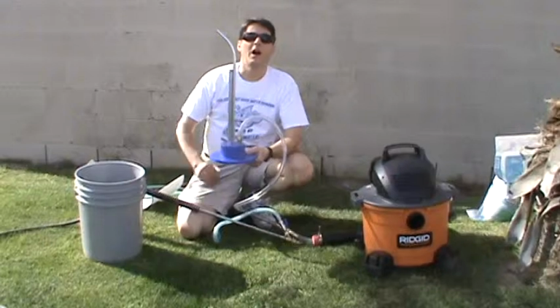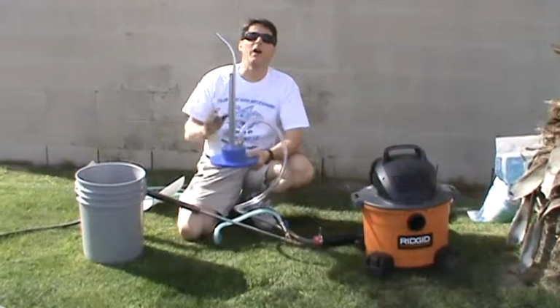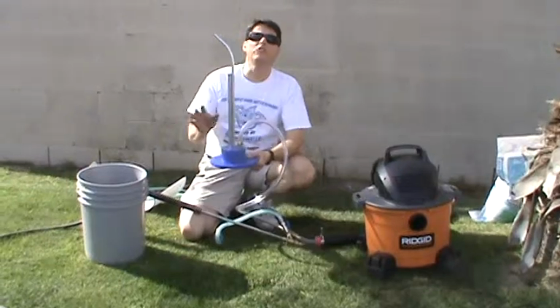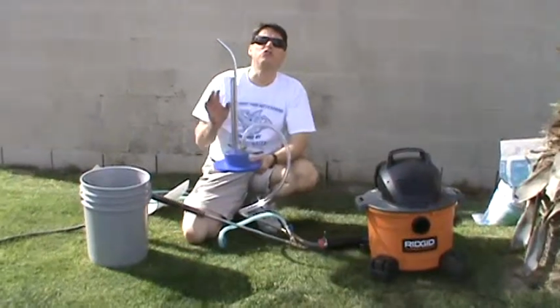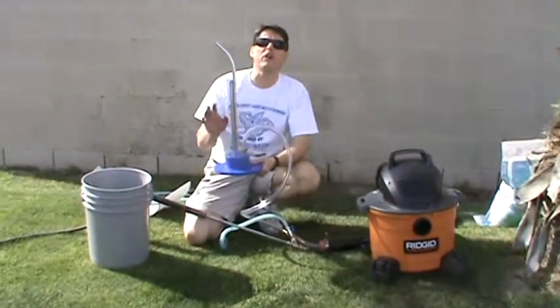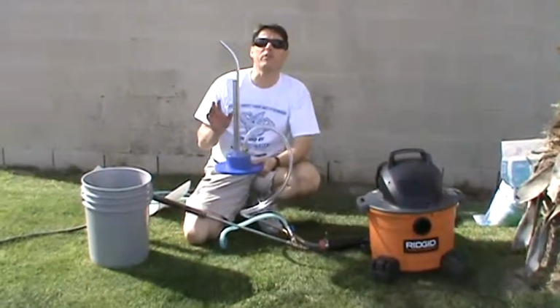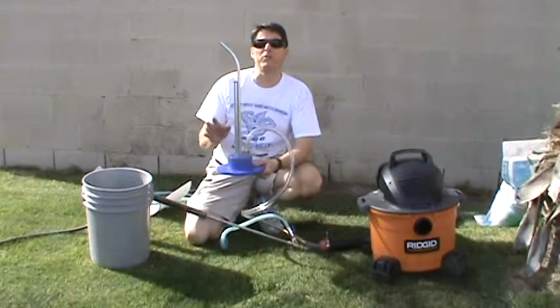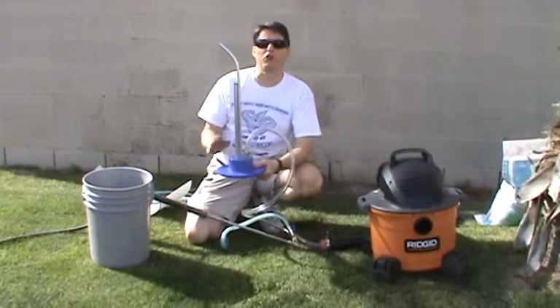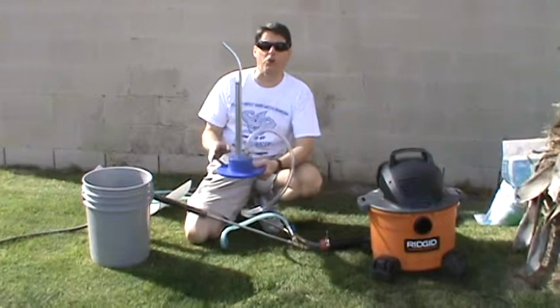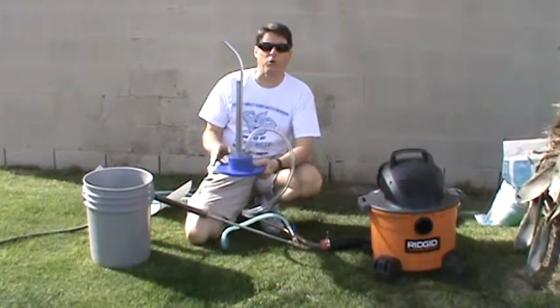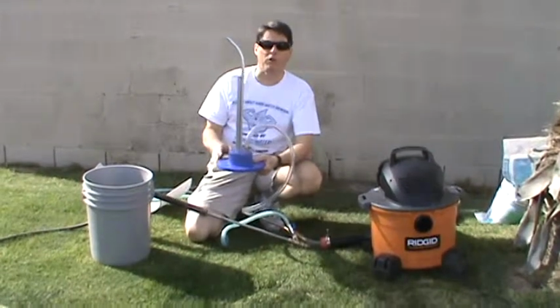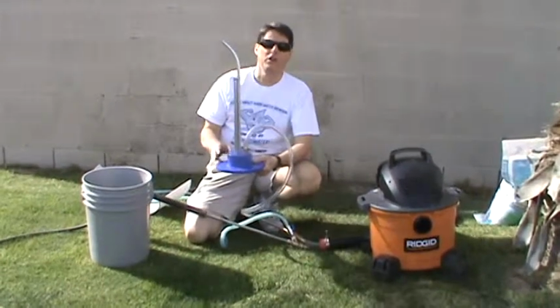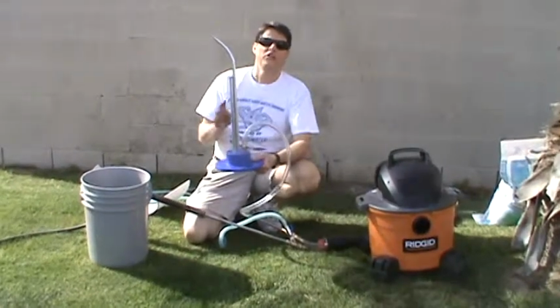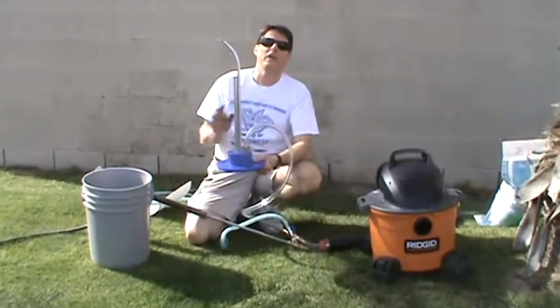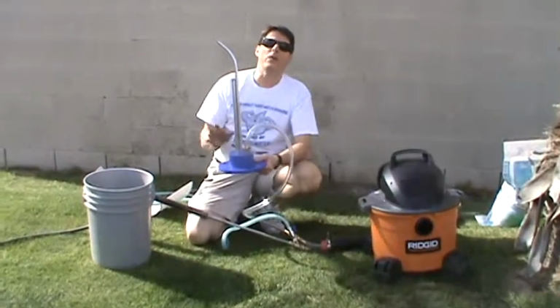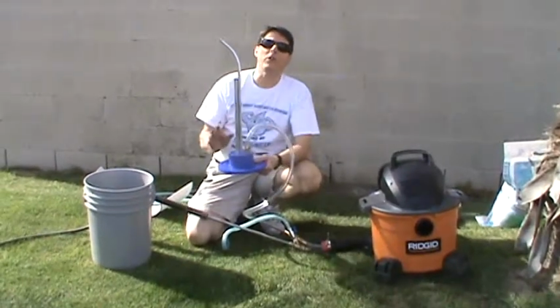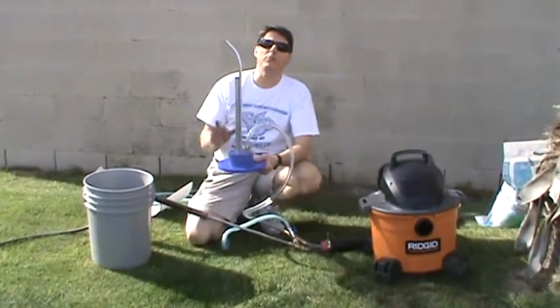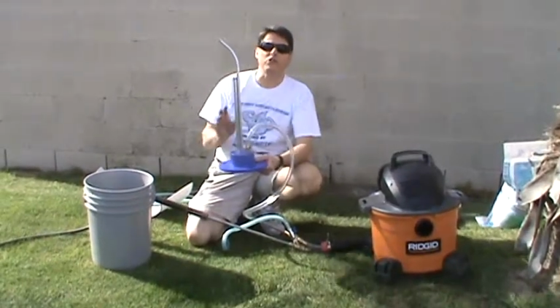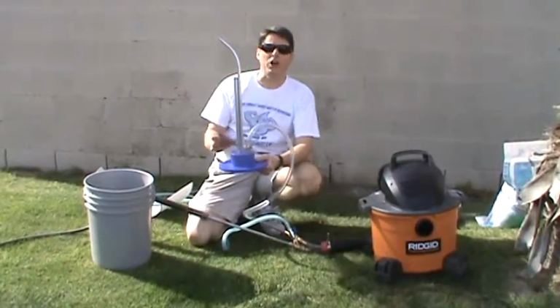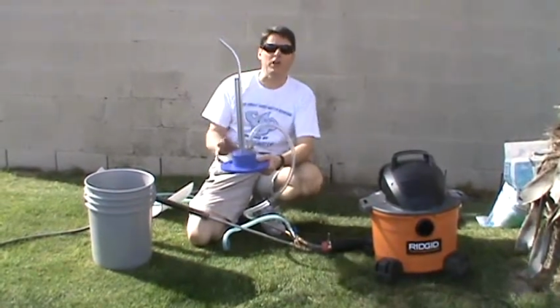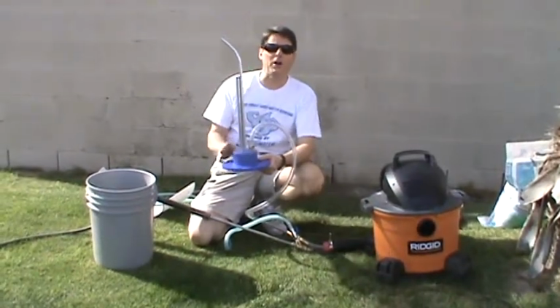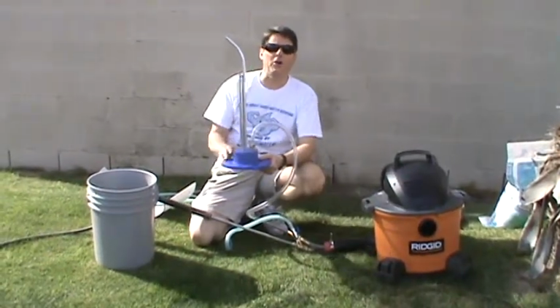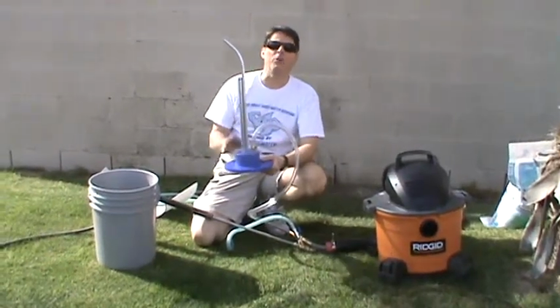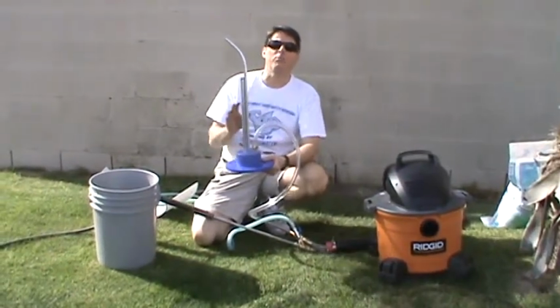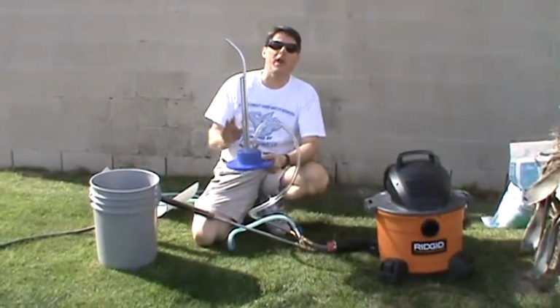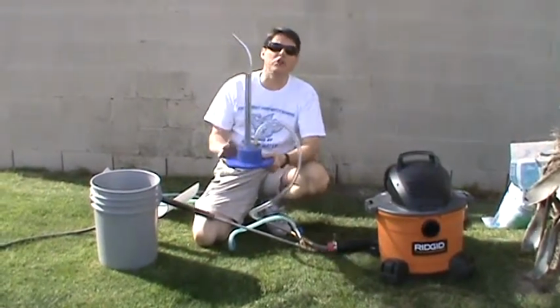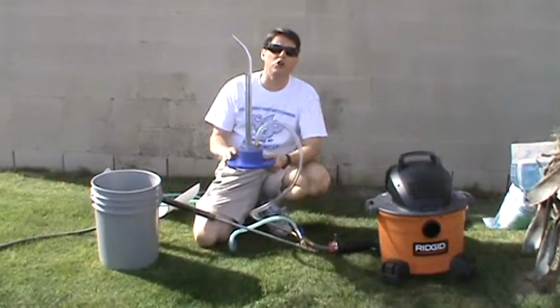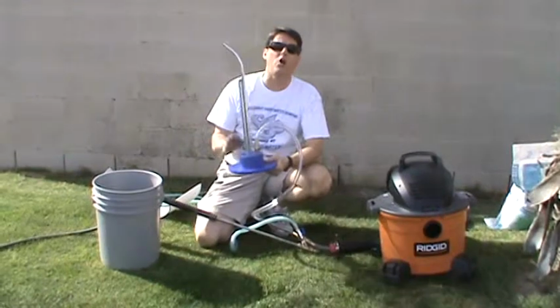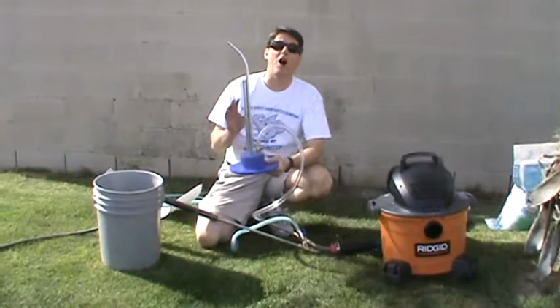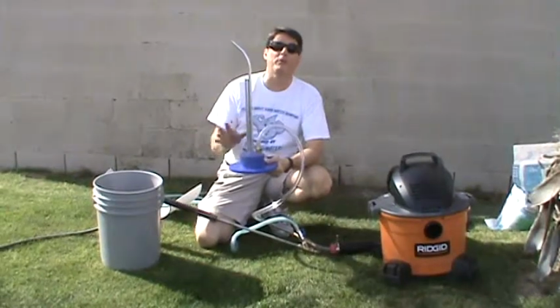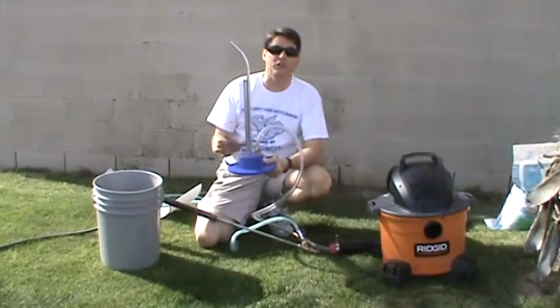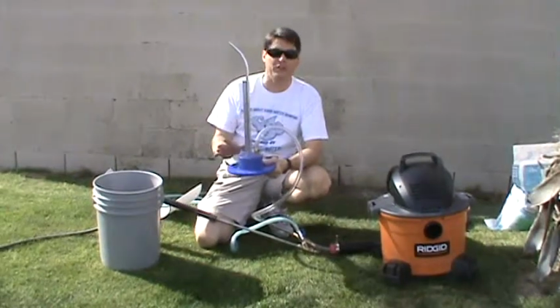Hi, this is Jeff with Mr. Hardwater. Today we're going to be talking about our brand new hopper kits.